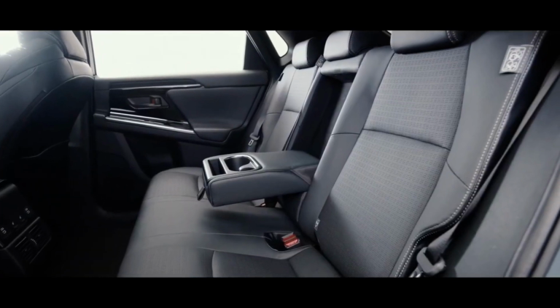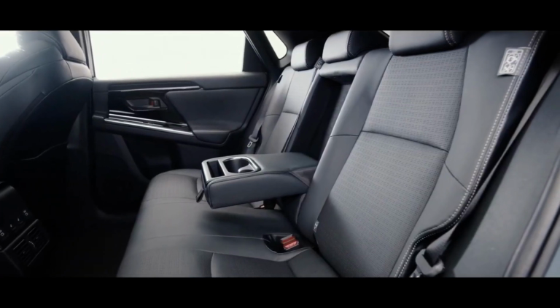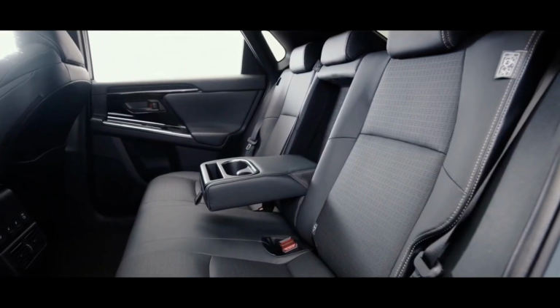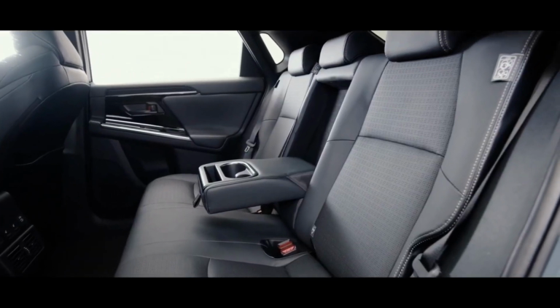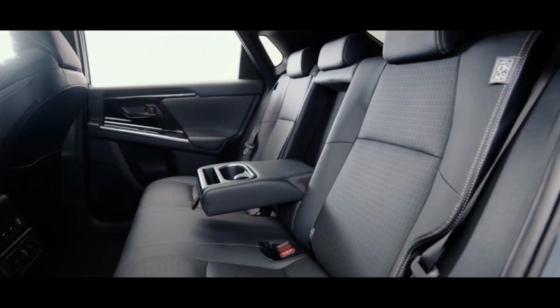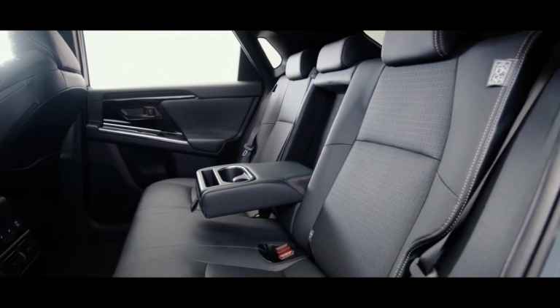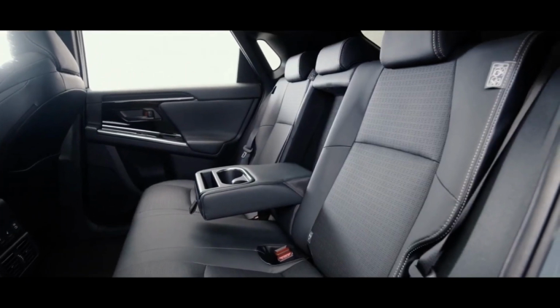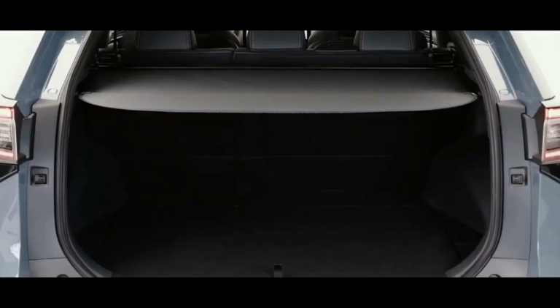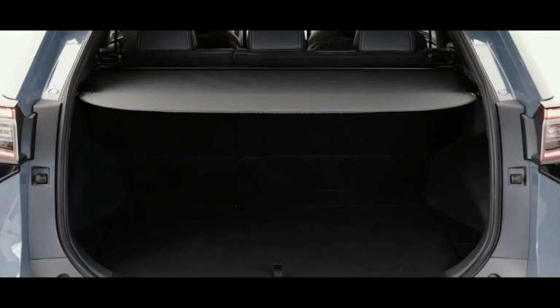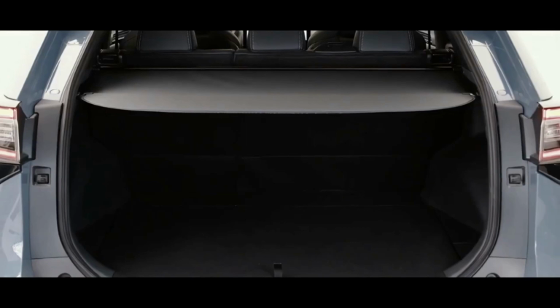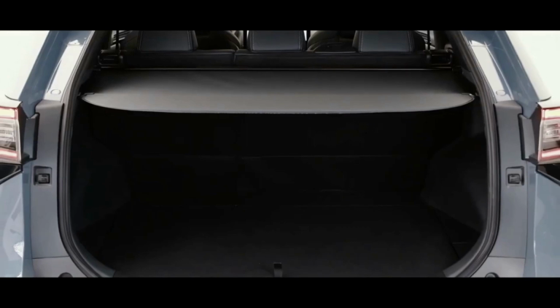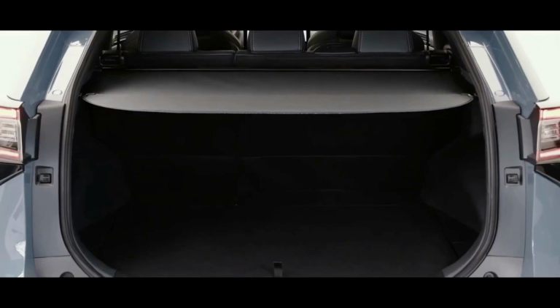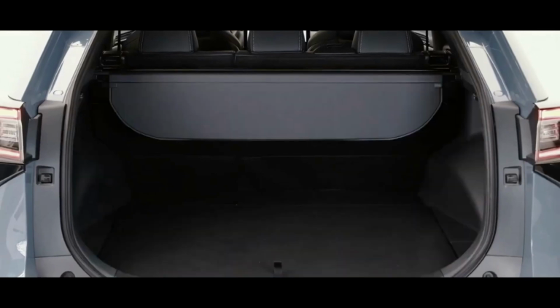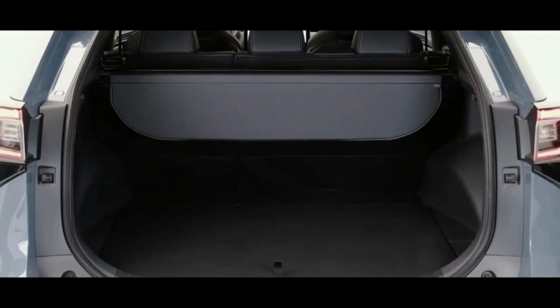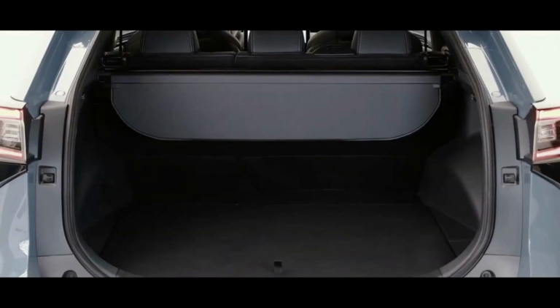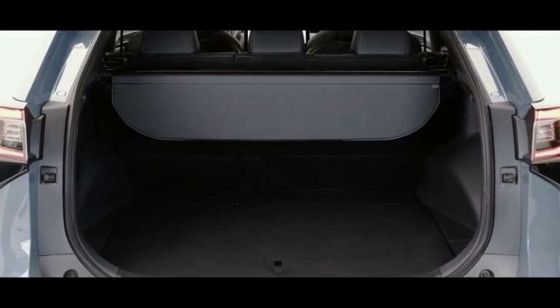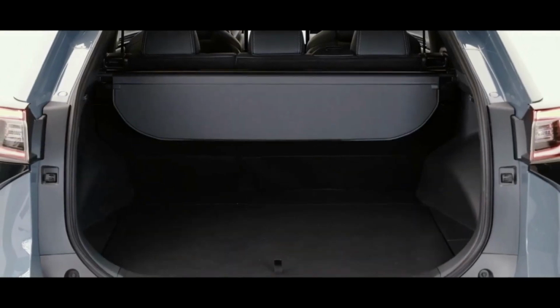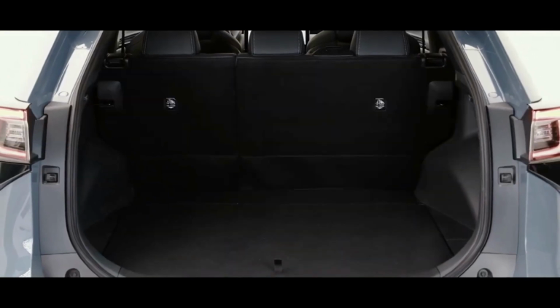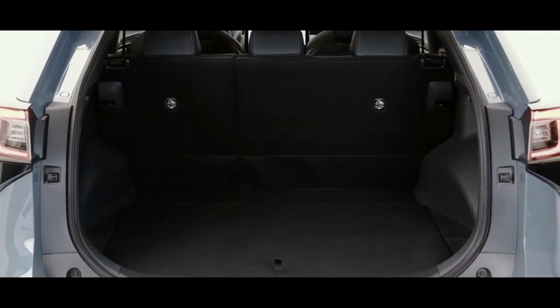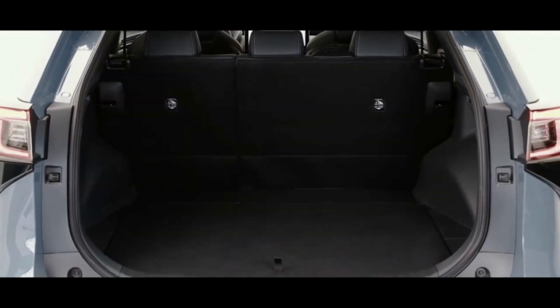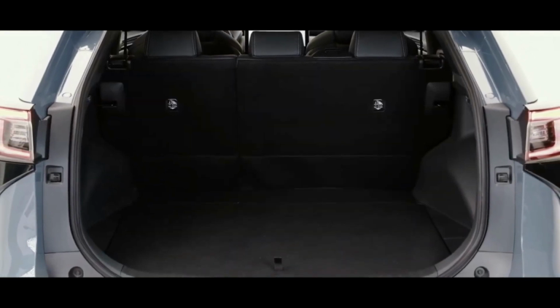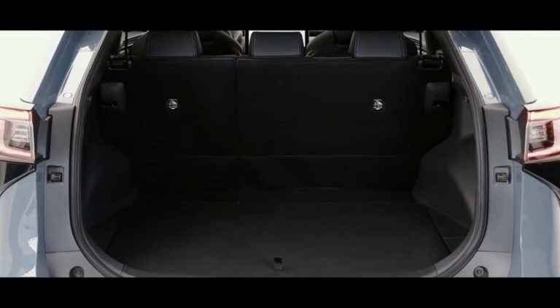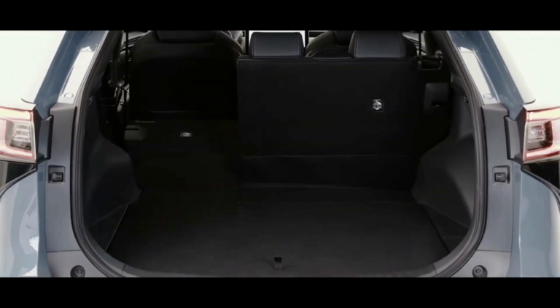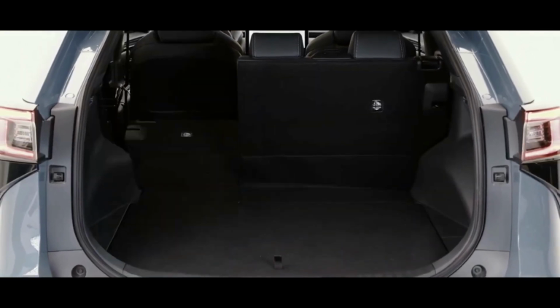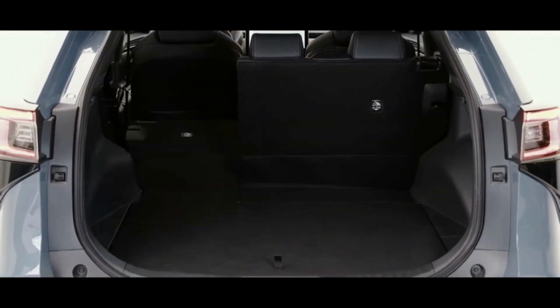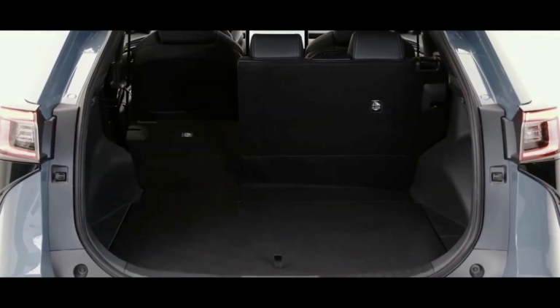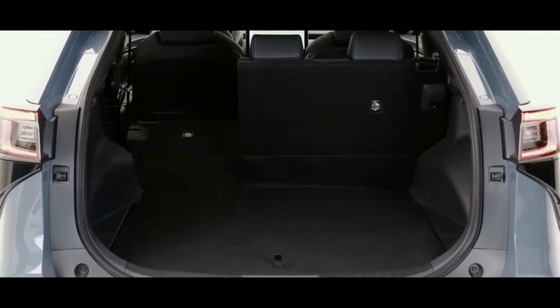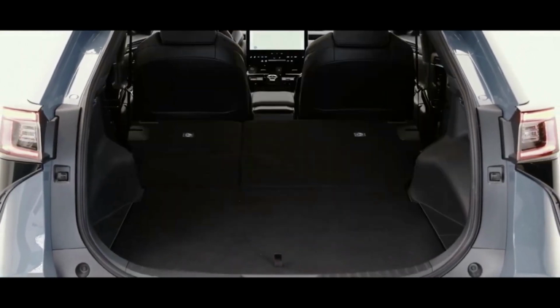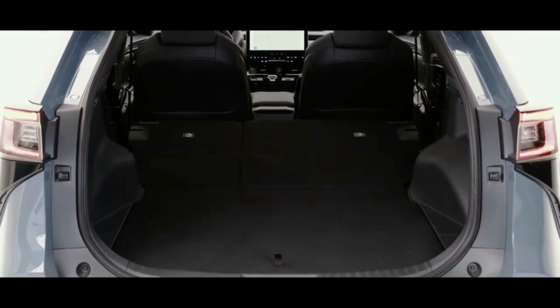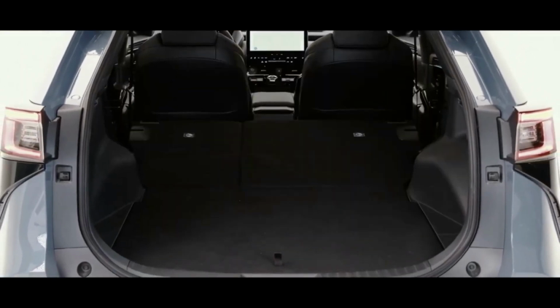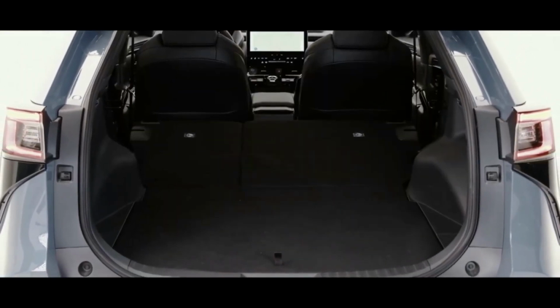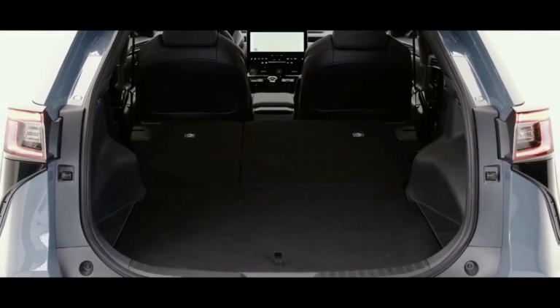The 2023 Solterra is expected to get up to 104 MPGe combined, according to the EPA rating.